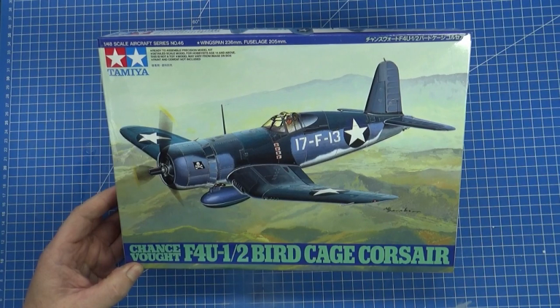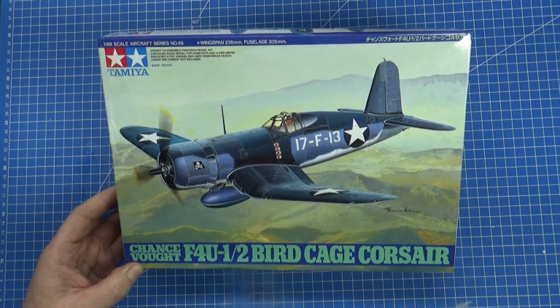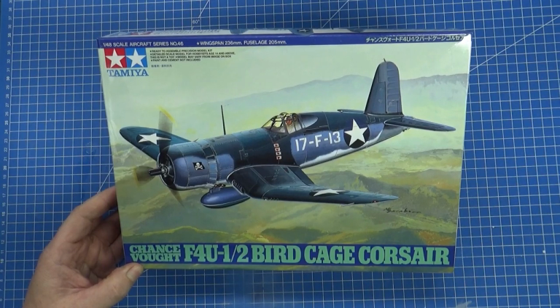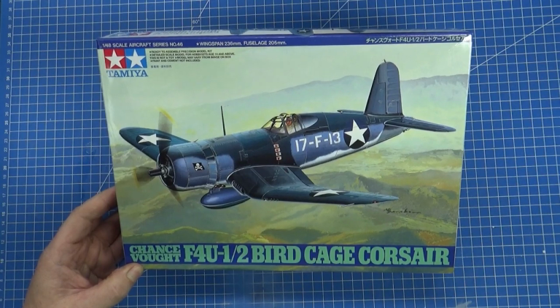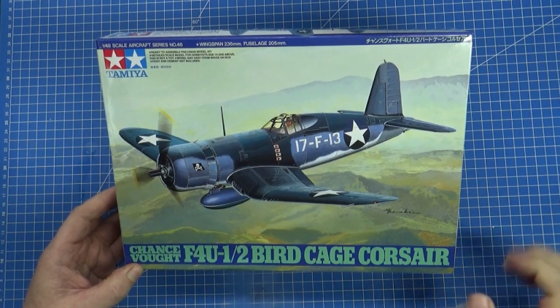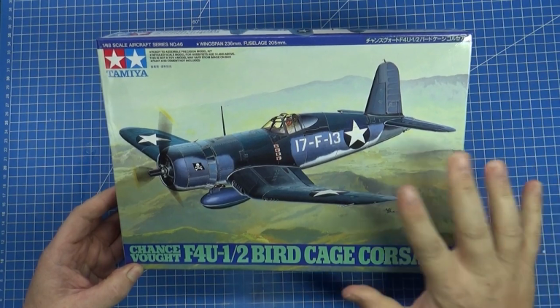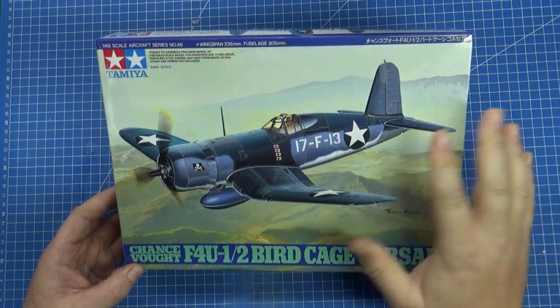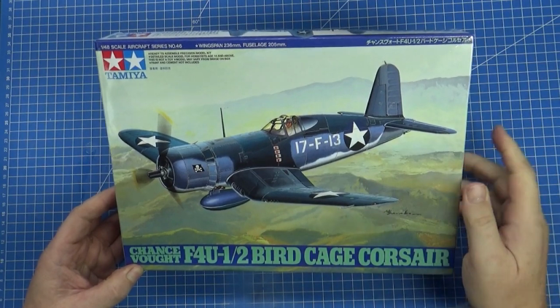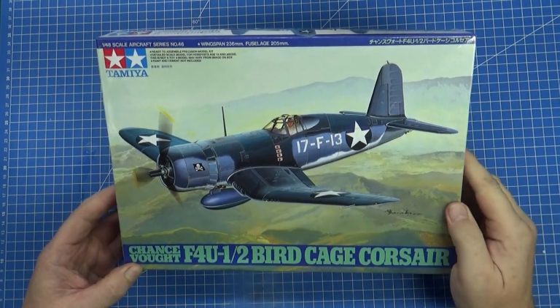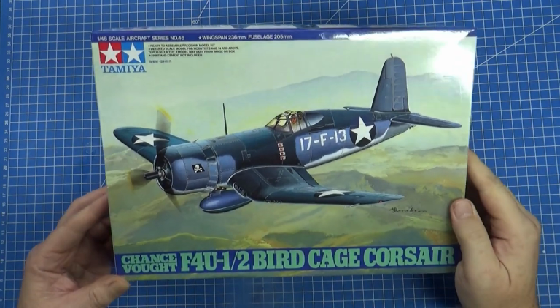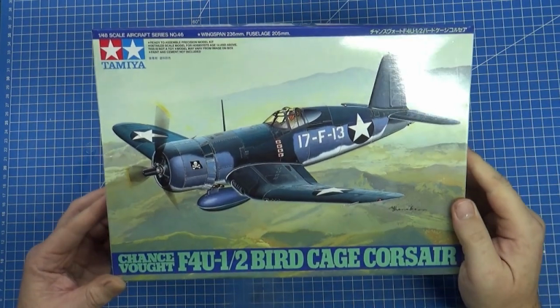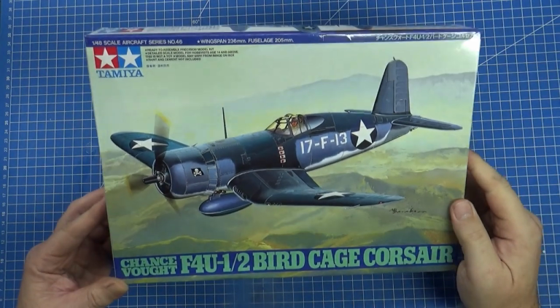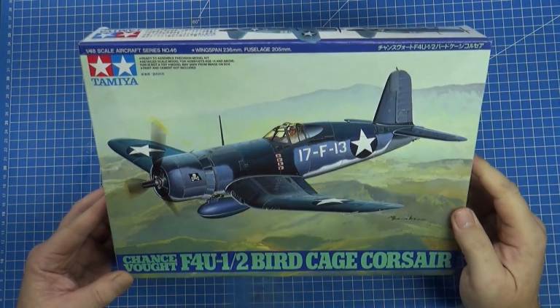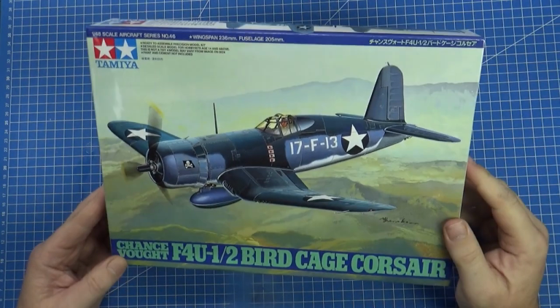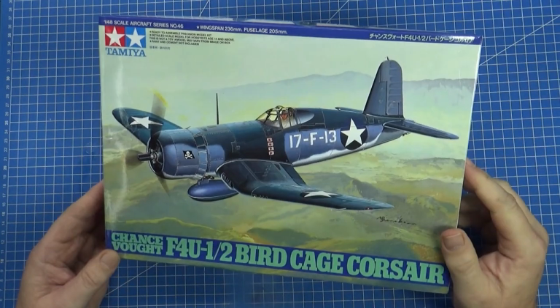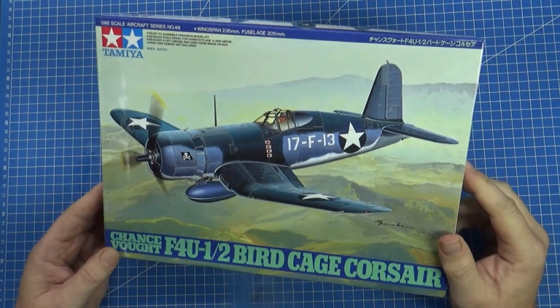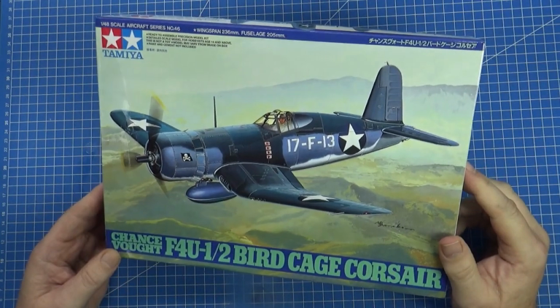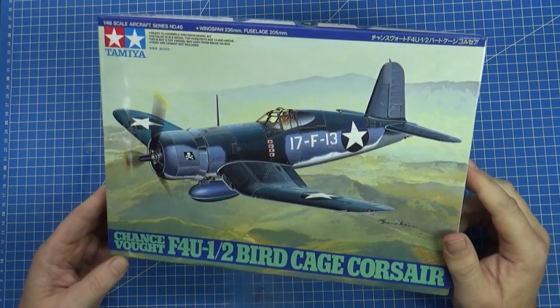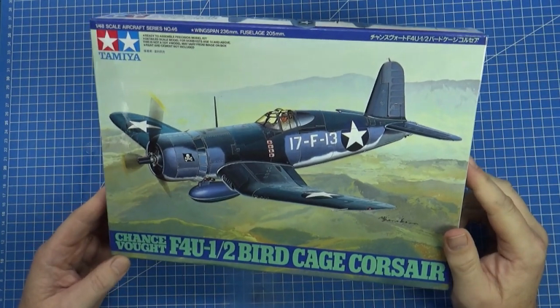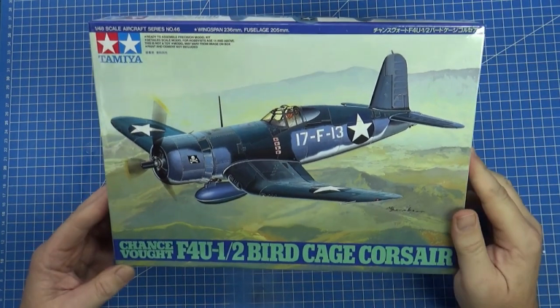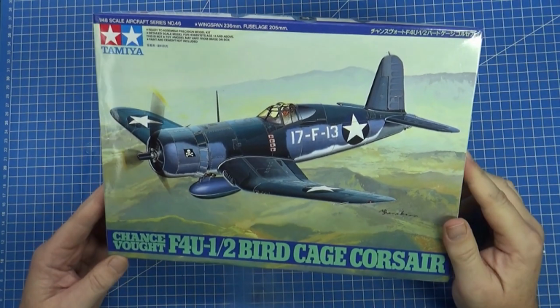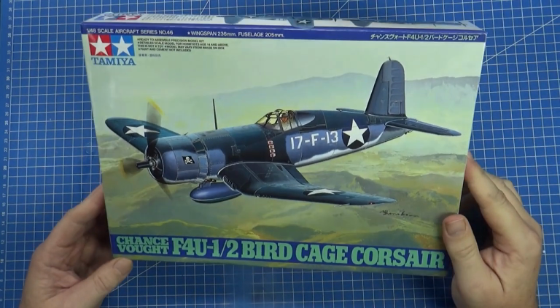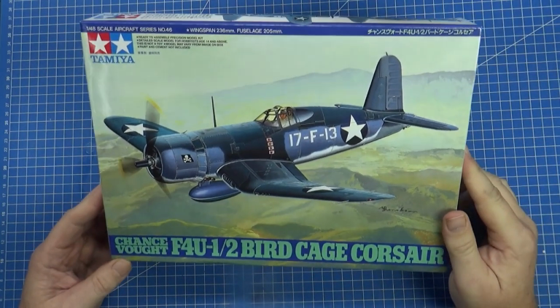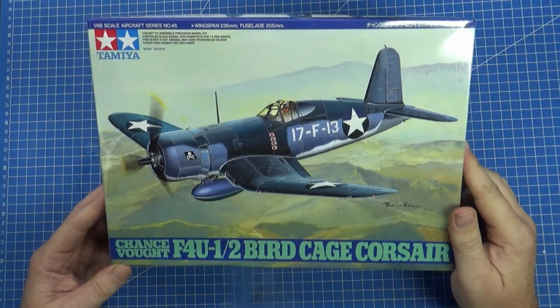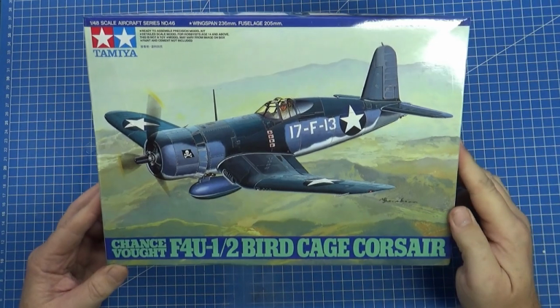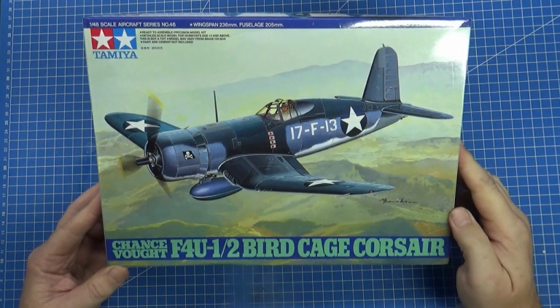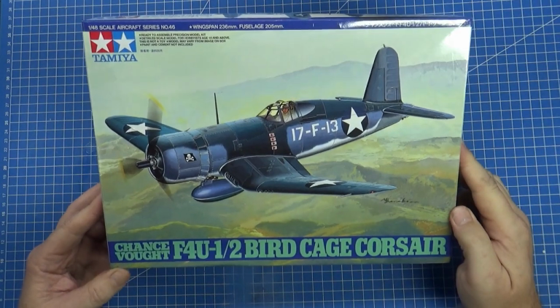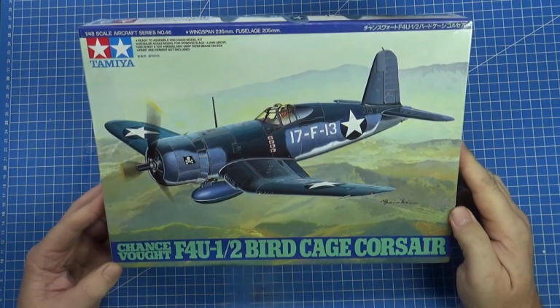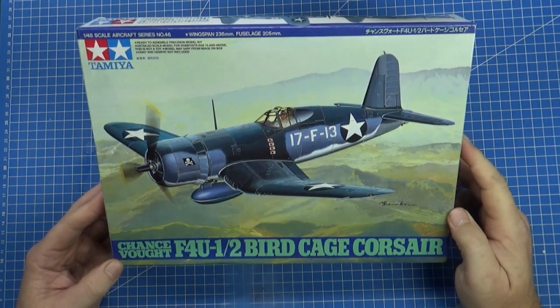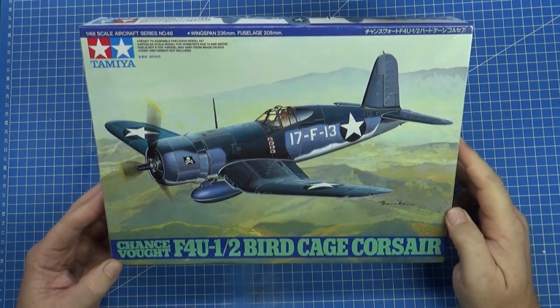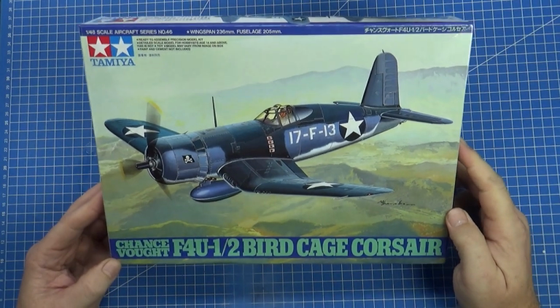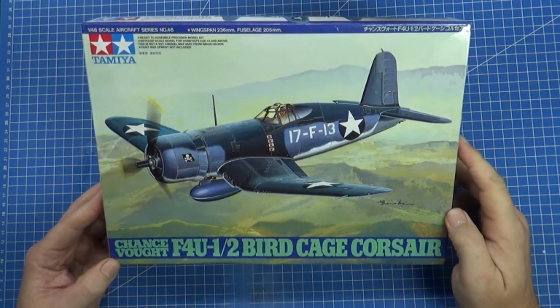Hello there, Chris here from Becker's Models, and as you can see I've got a nice lovely Tamiya 1/48 scale Corsair kit on the bench.